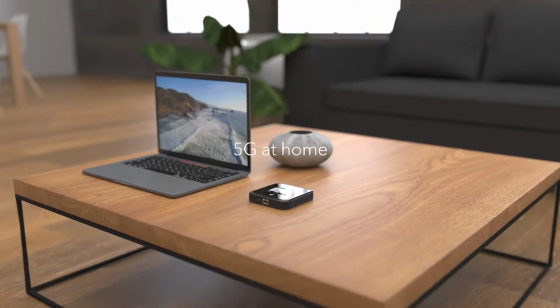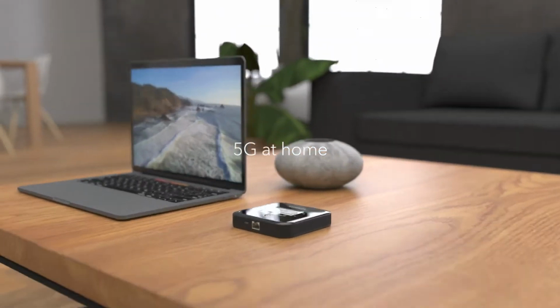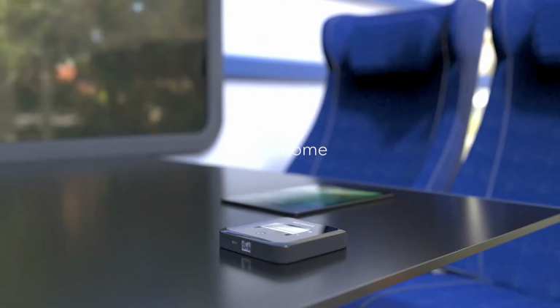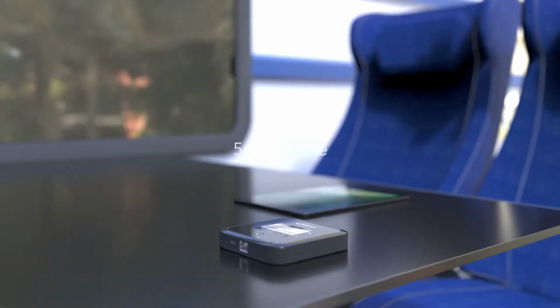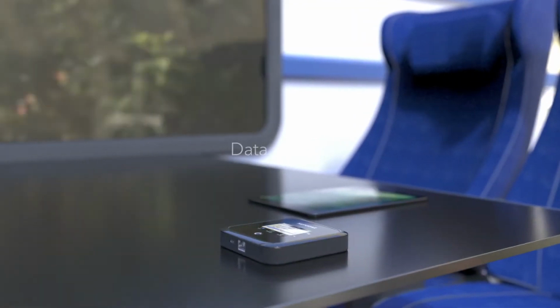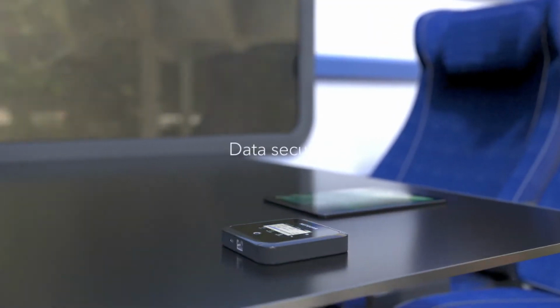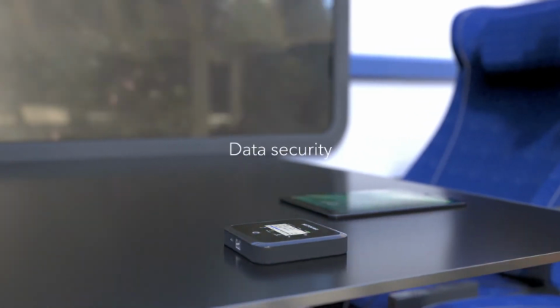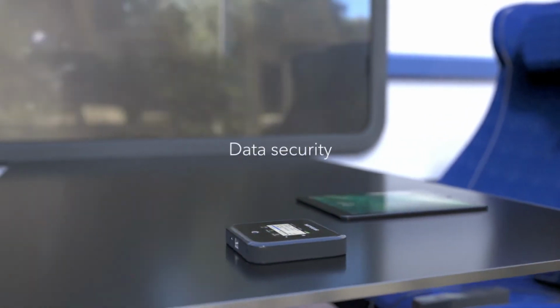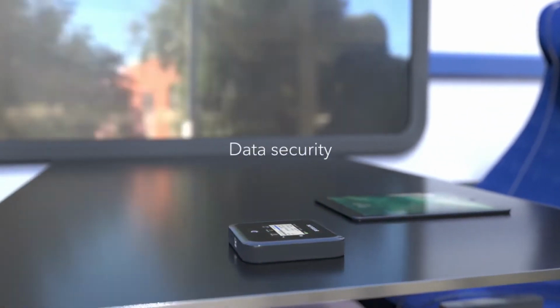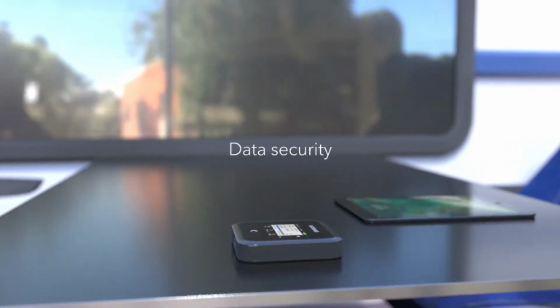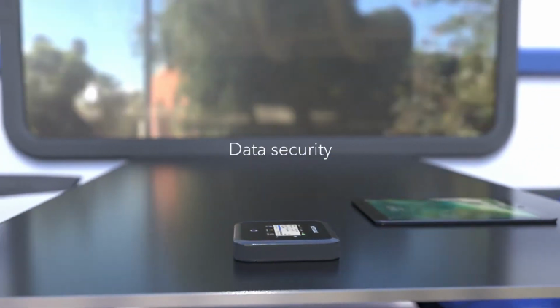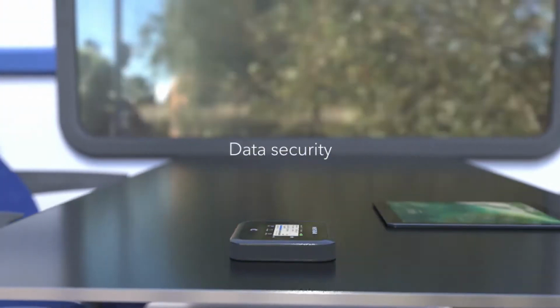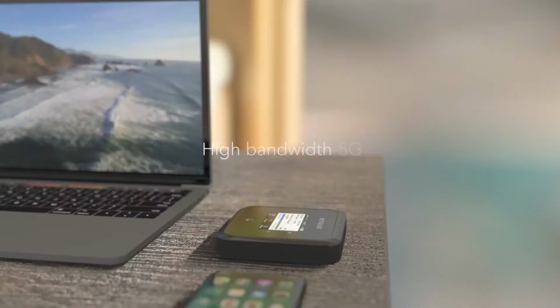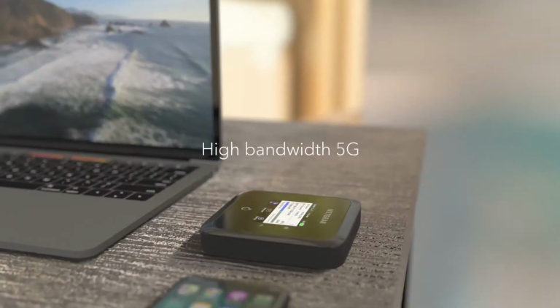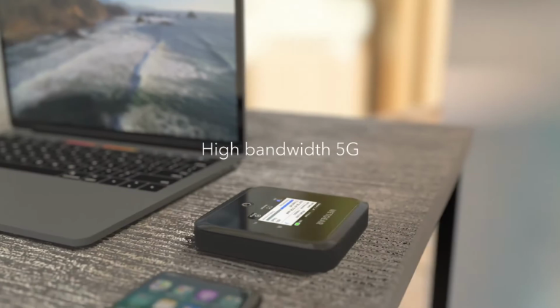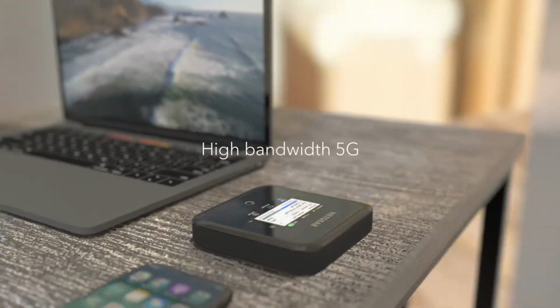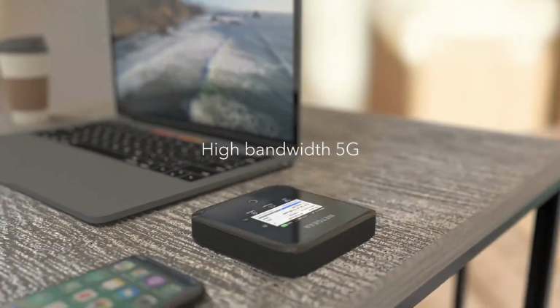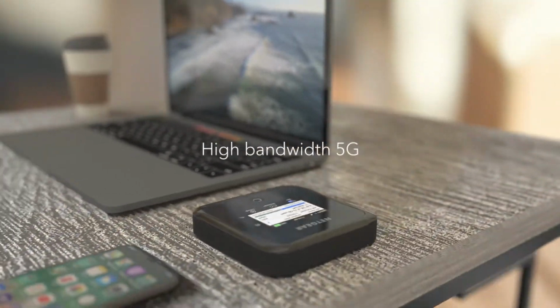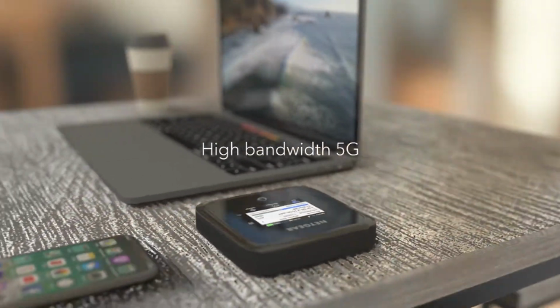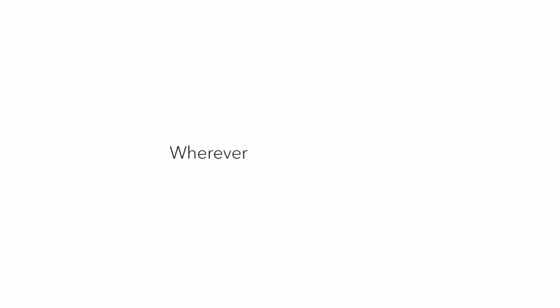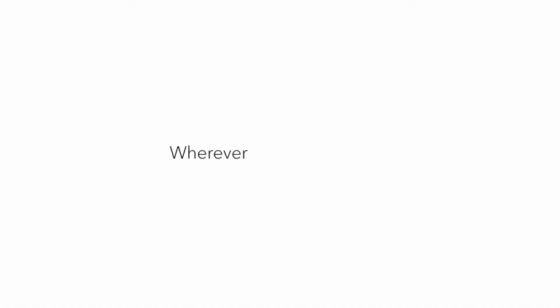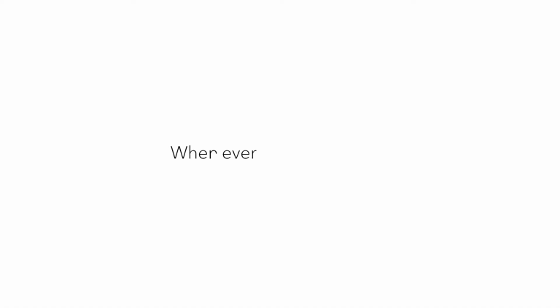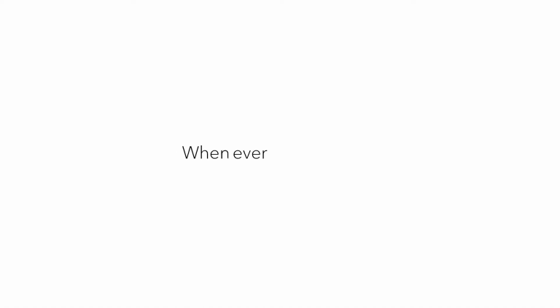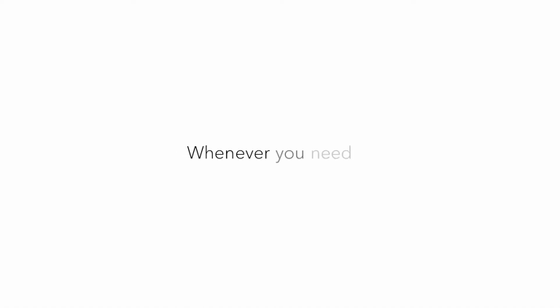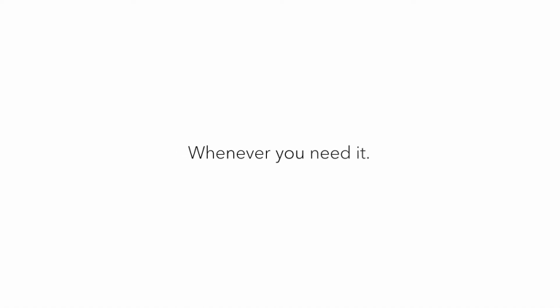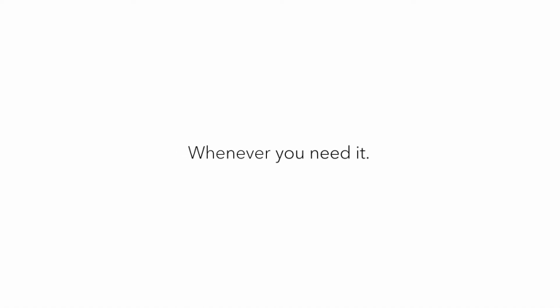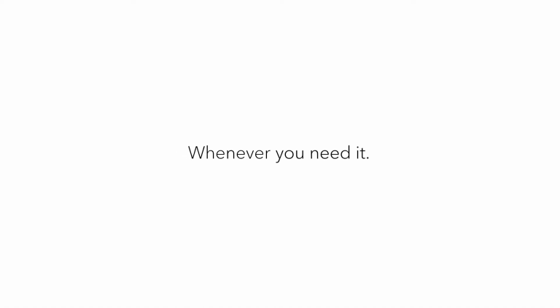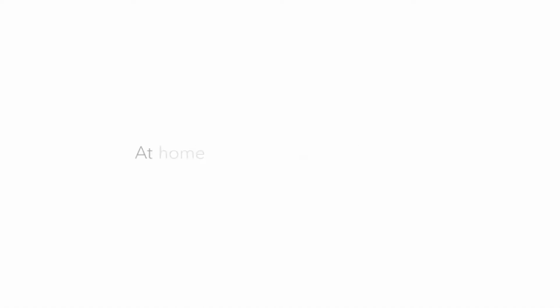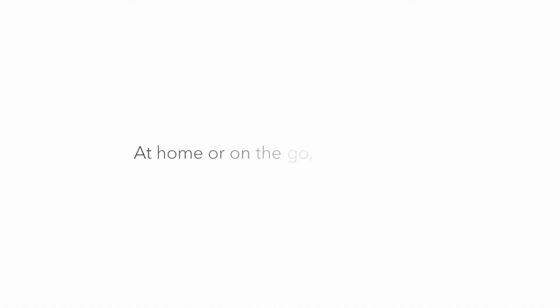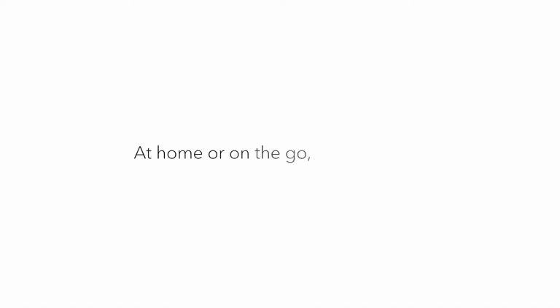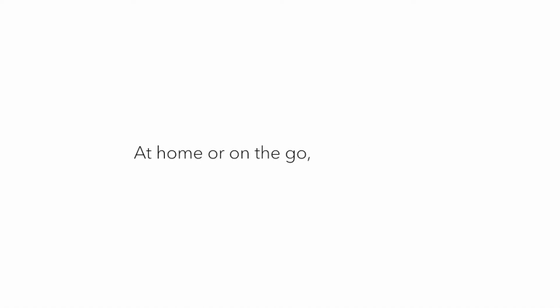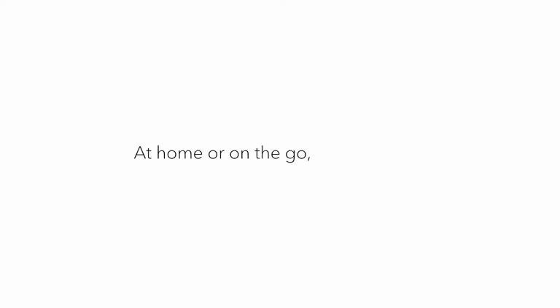Stay connected securely on the move. And pitch high bandwidth base cam wherever, whenever you need it. At home or on the go,